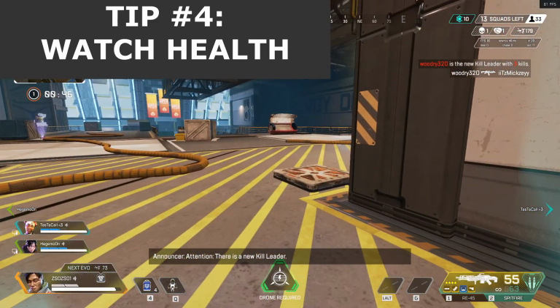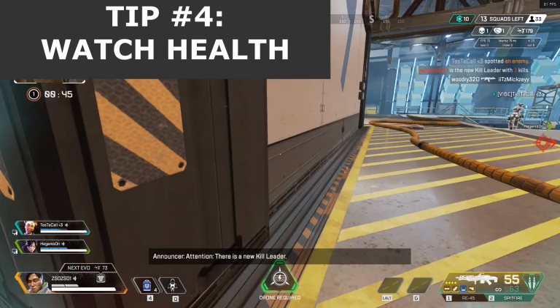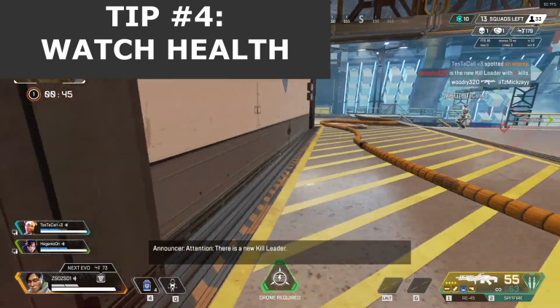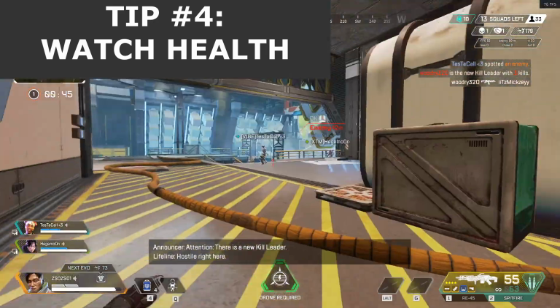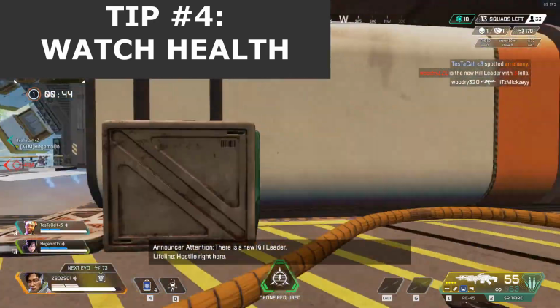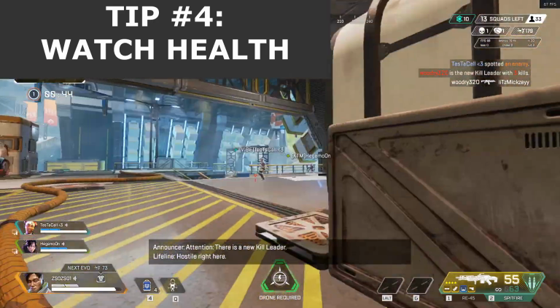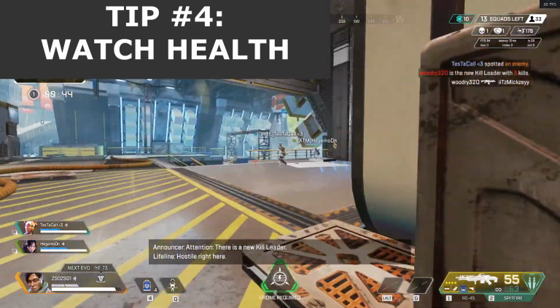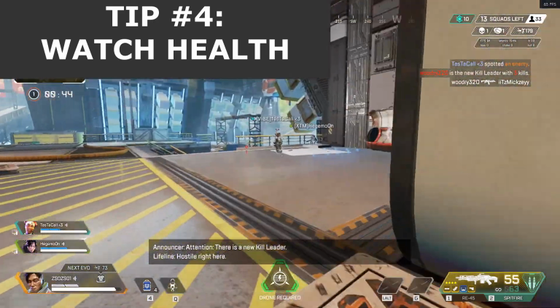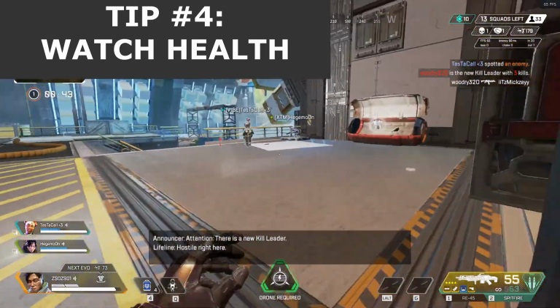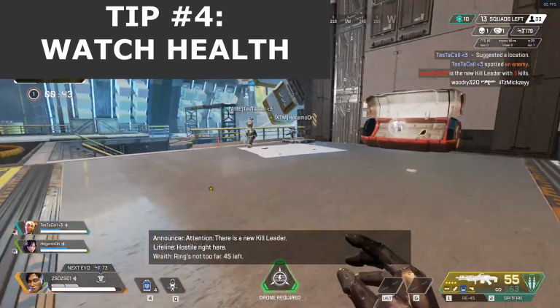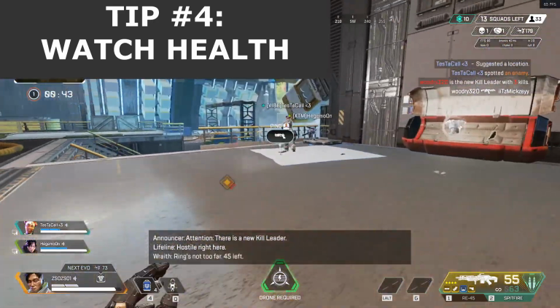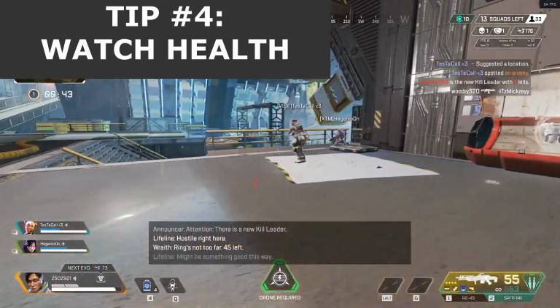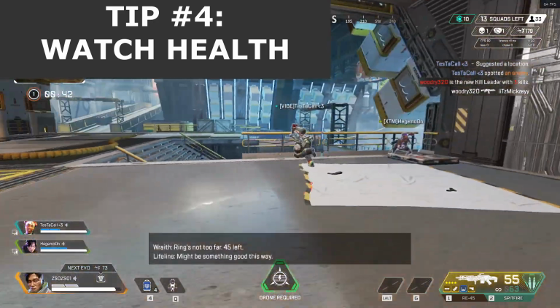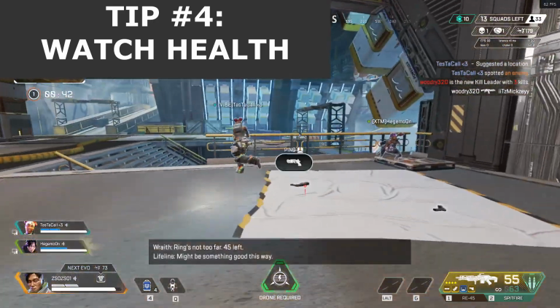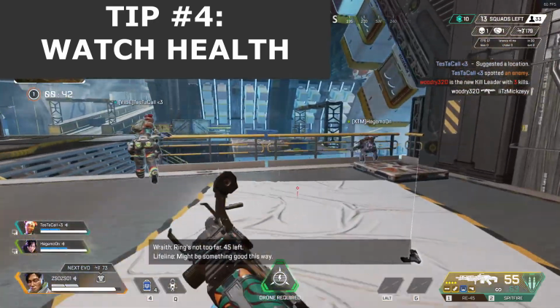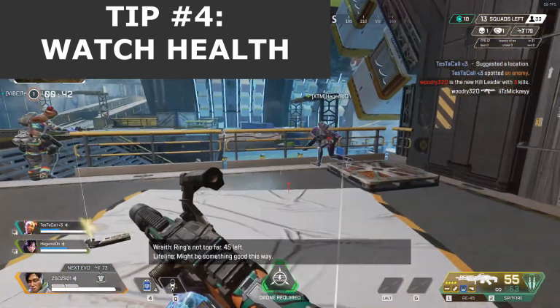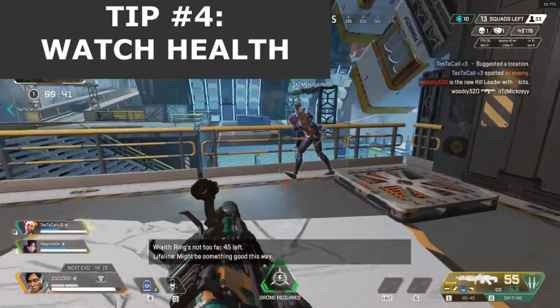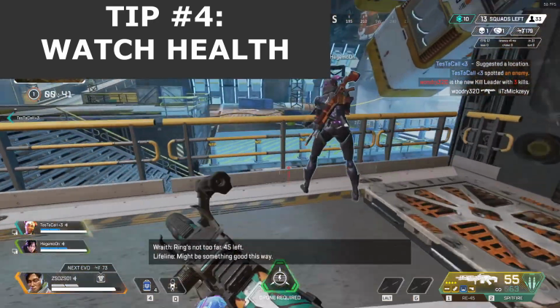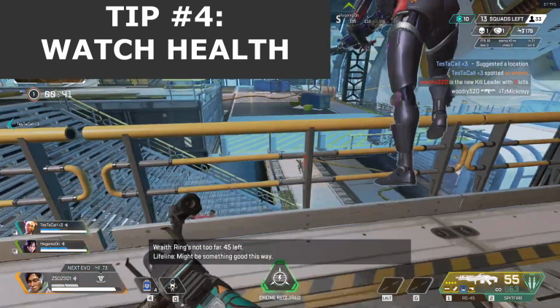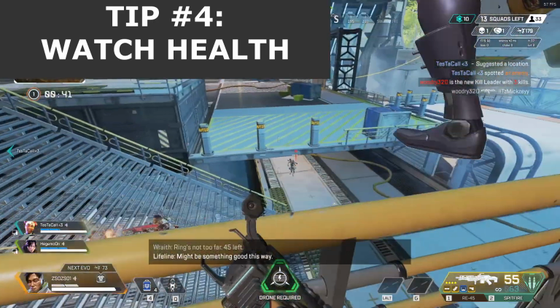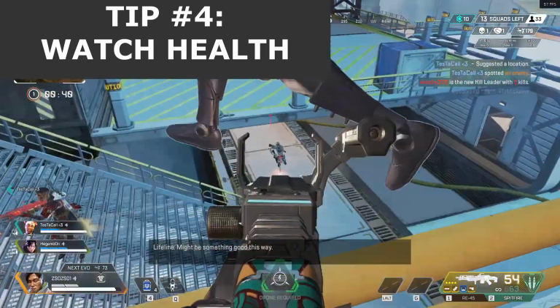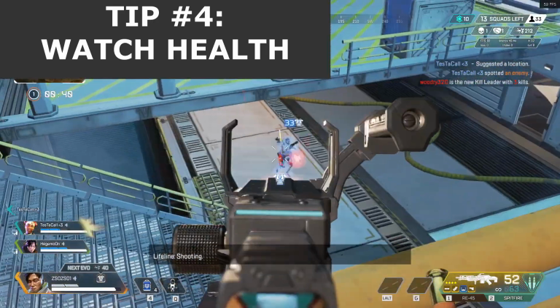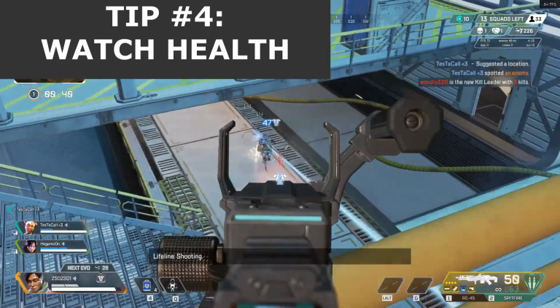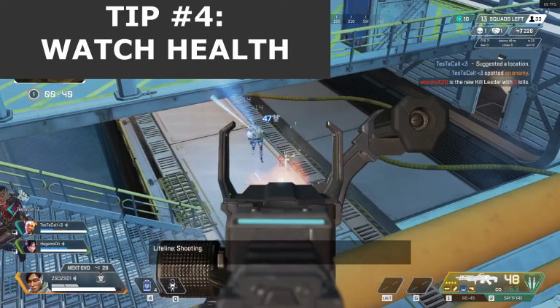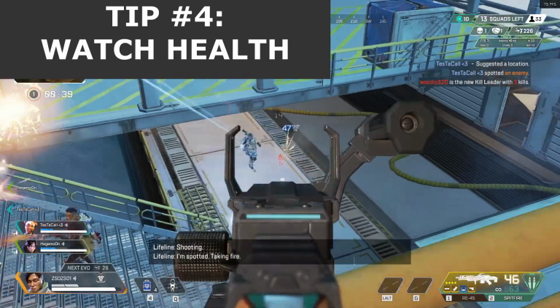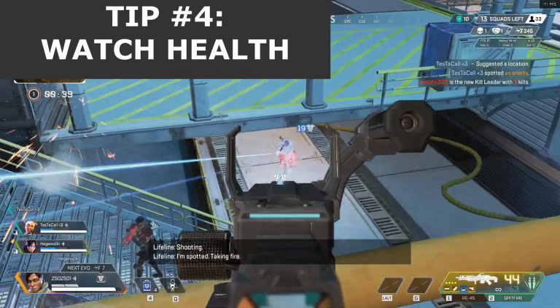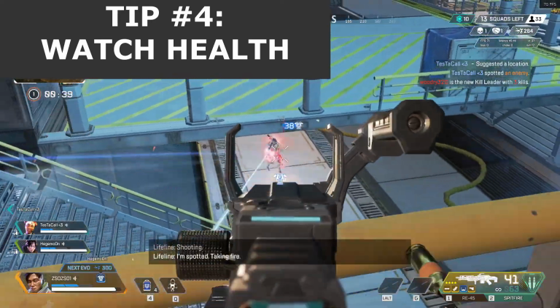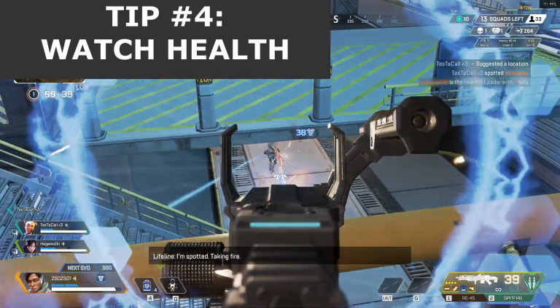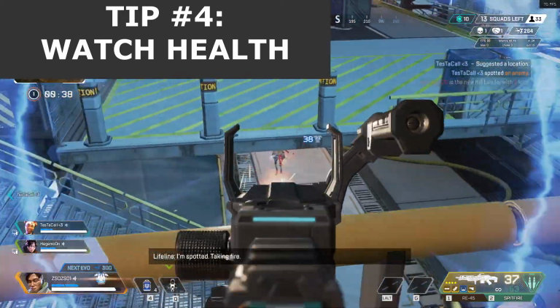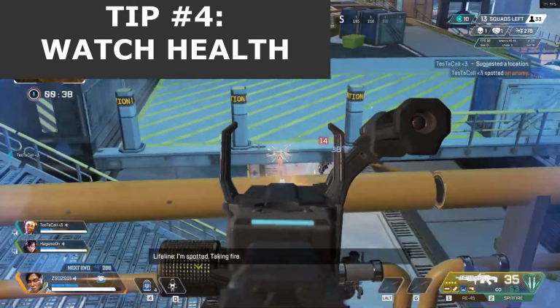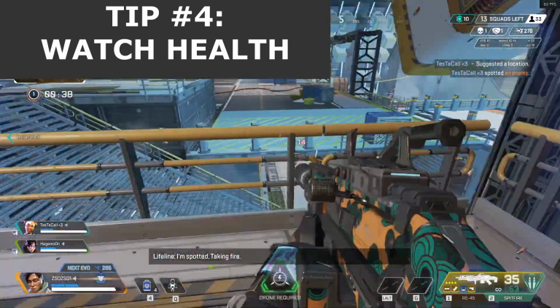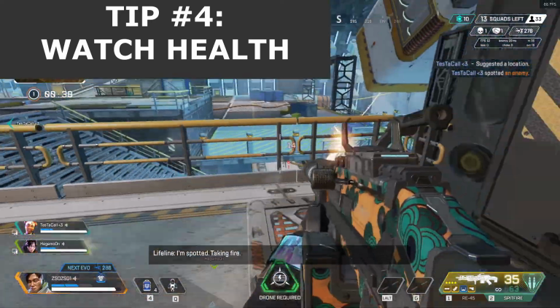Phoenix kits should only be used in emergencies. It takes 10 seconds to use, which is 9 seconds more than the time it takes to kill you with a Kraber.